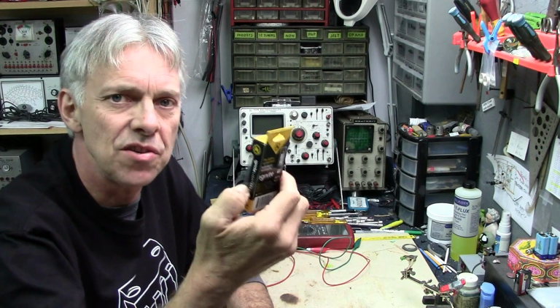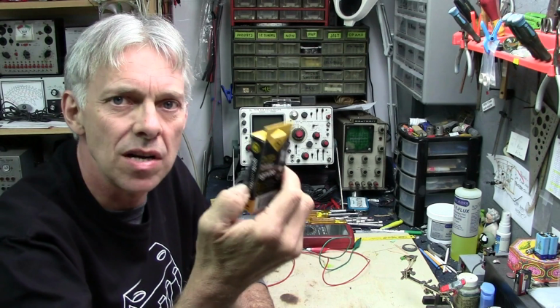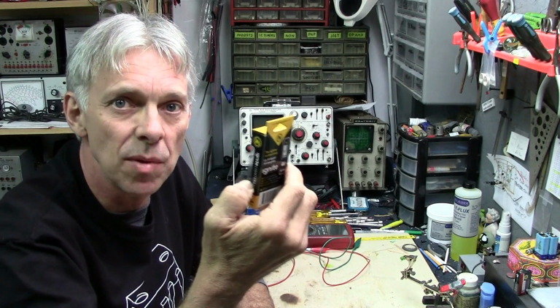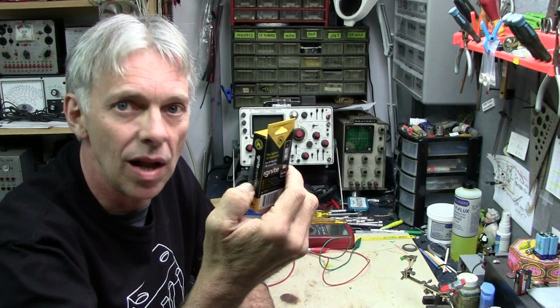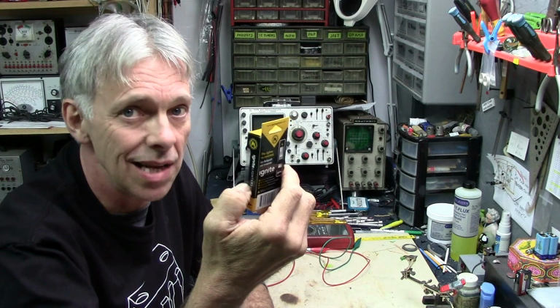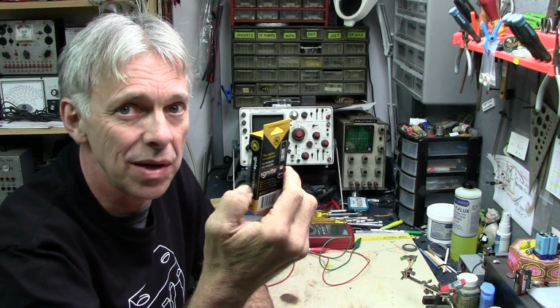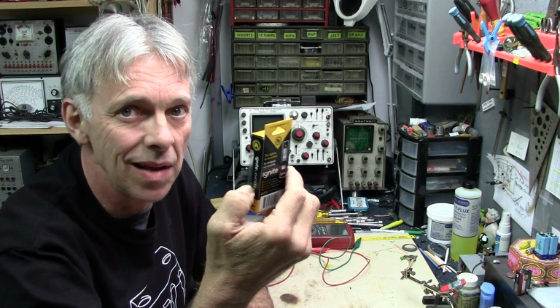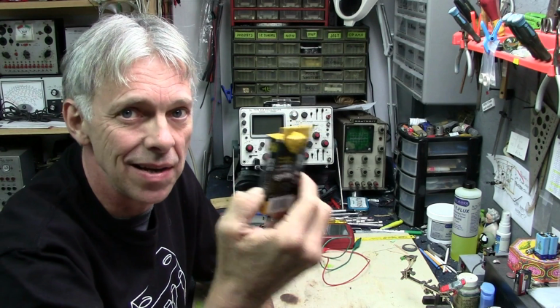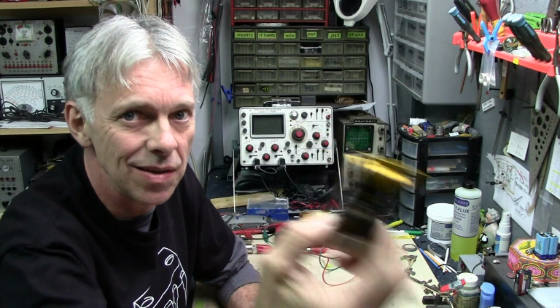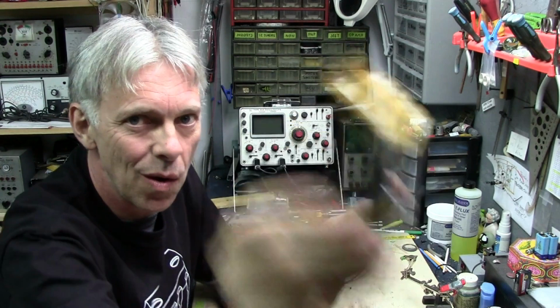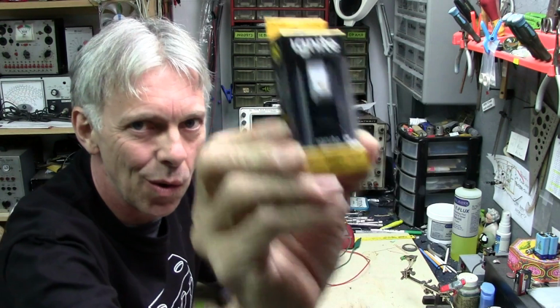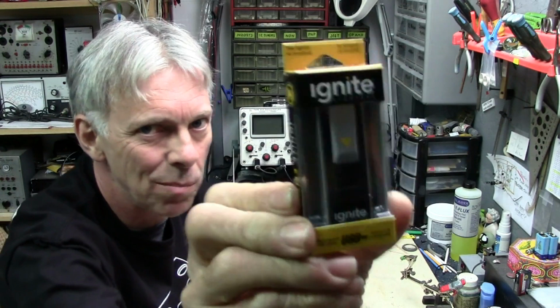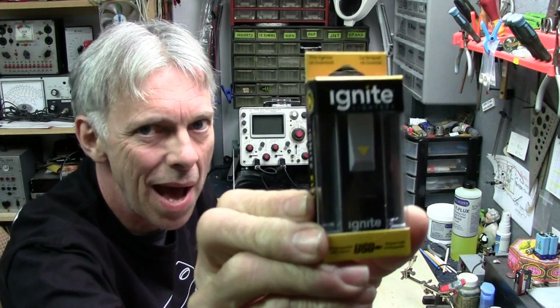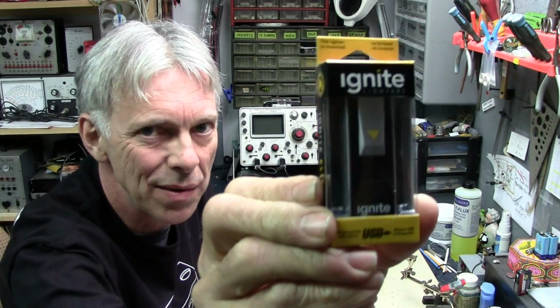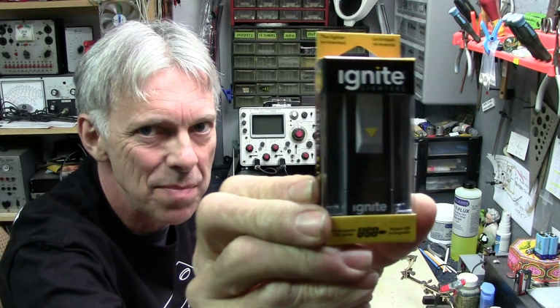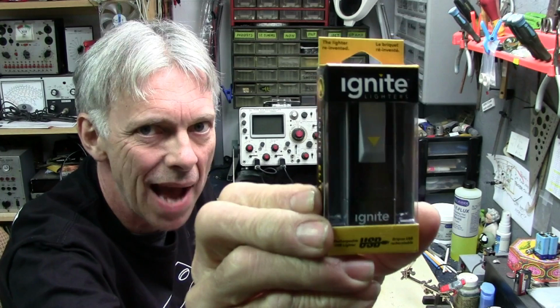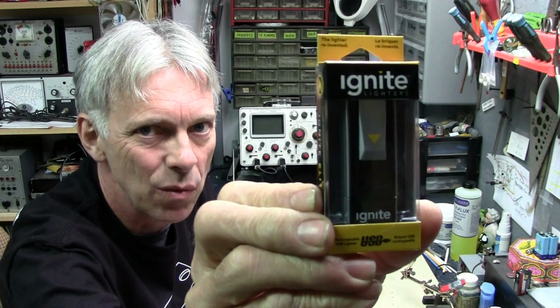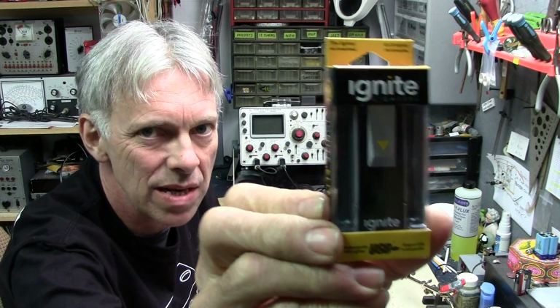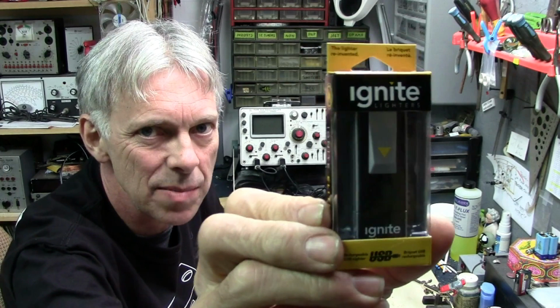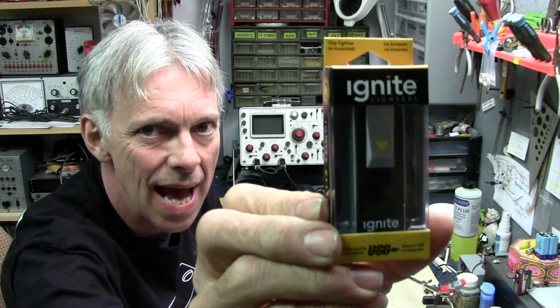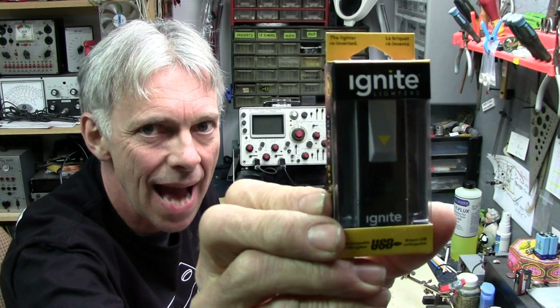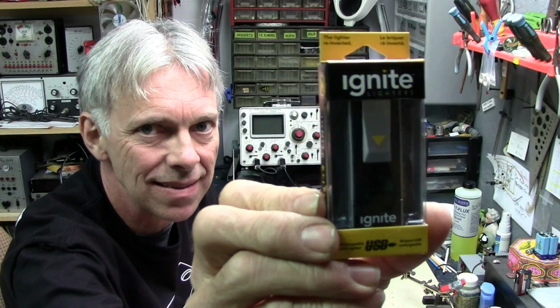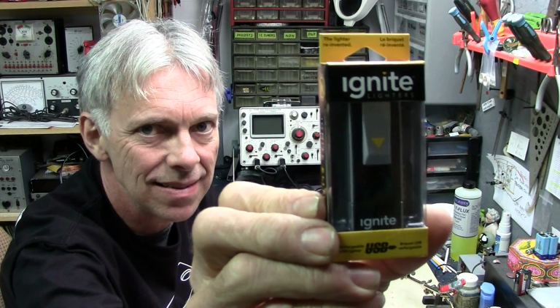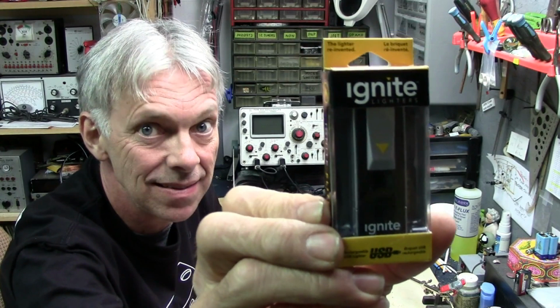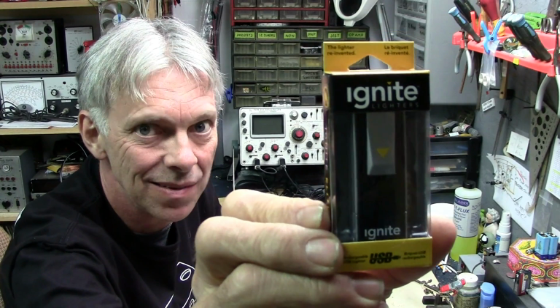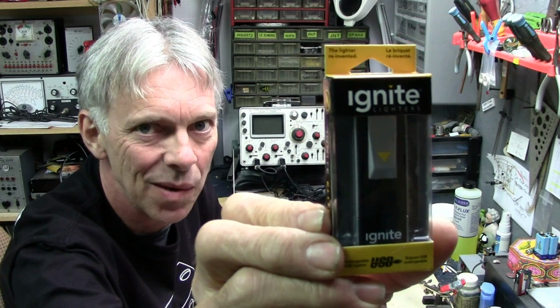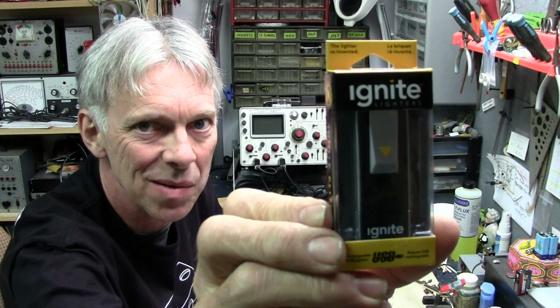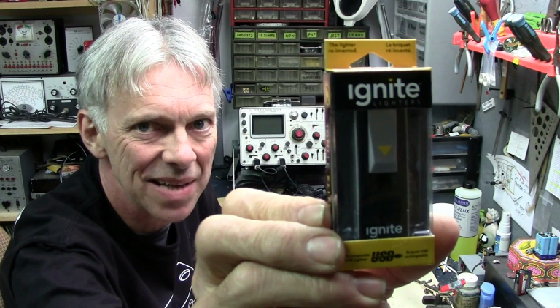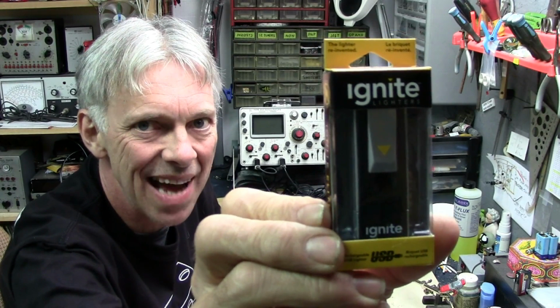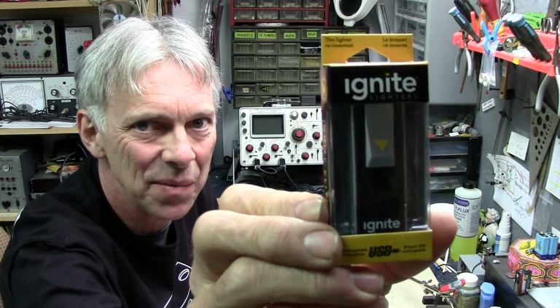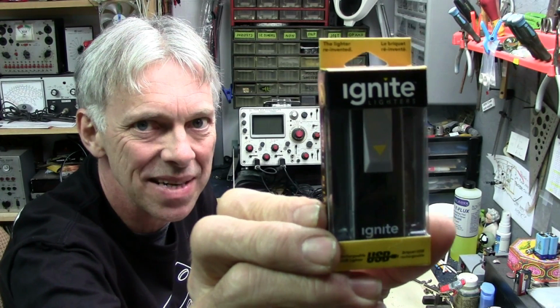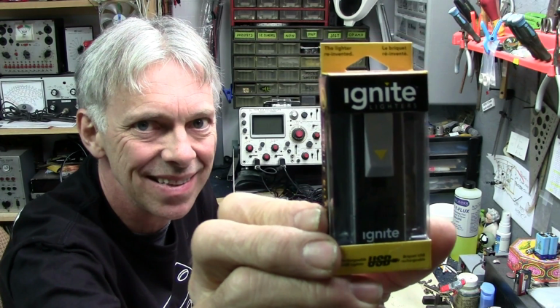Rechargeable electric lighter or battery pack waiting to be hacked? Welcome to Hack-A-Week.